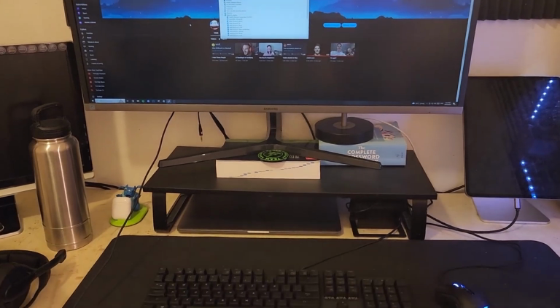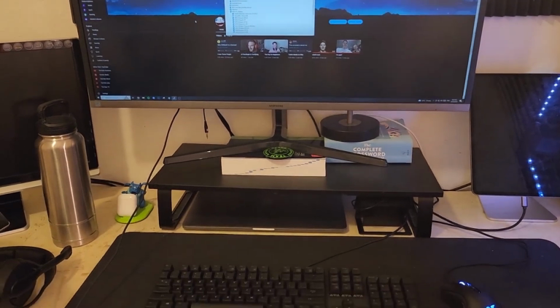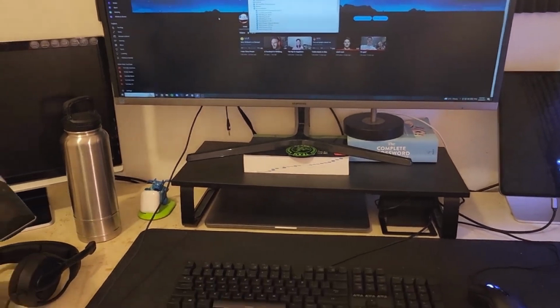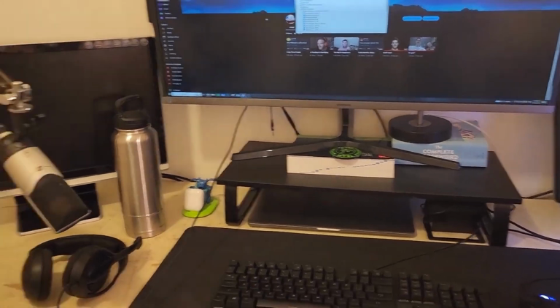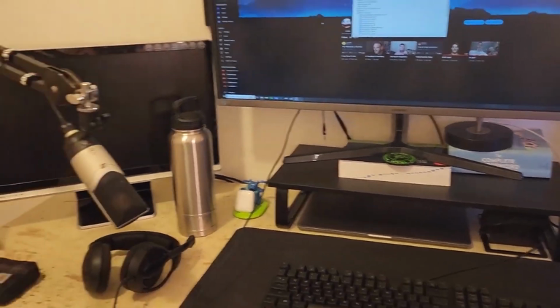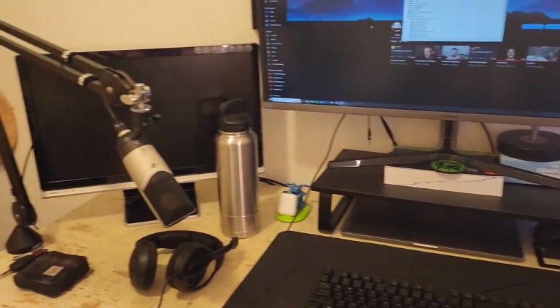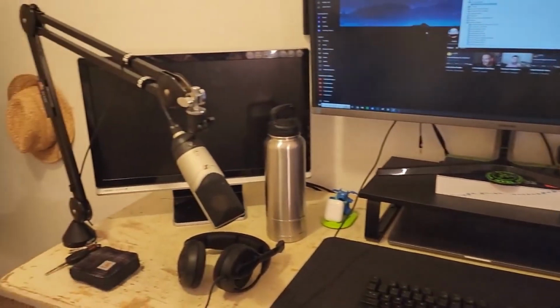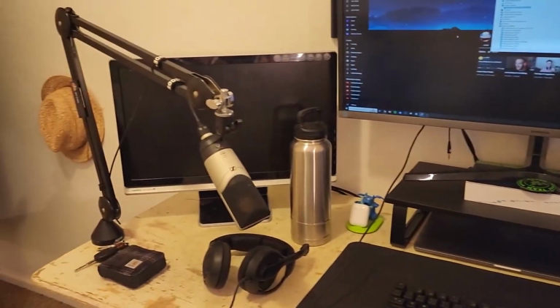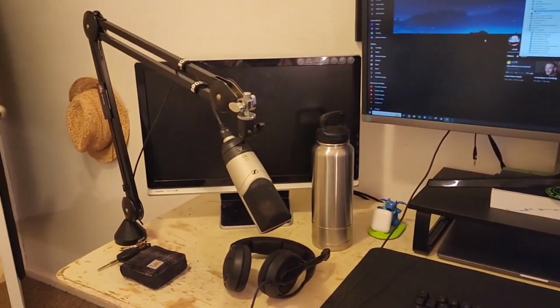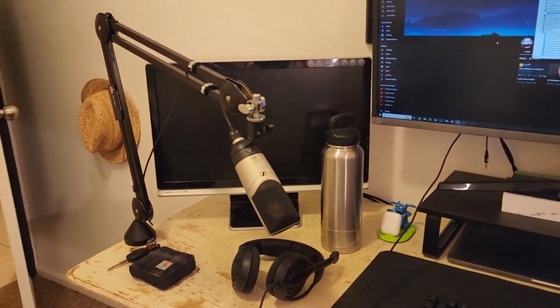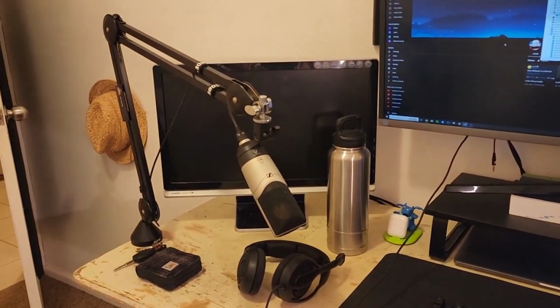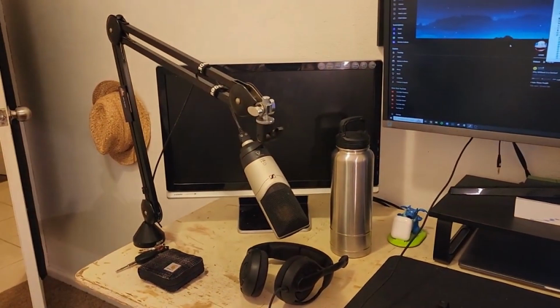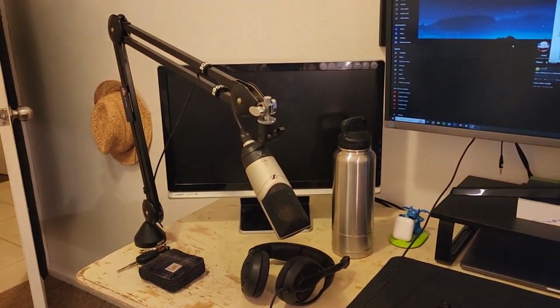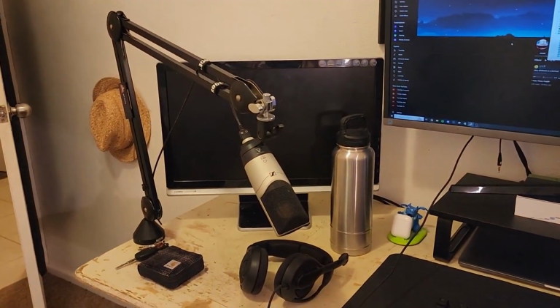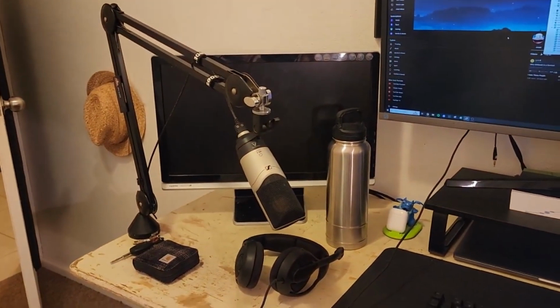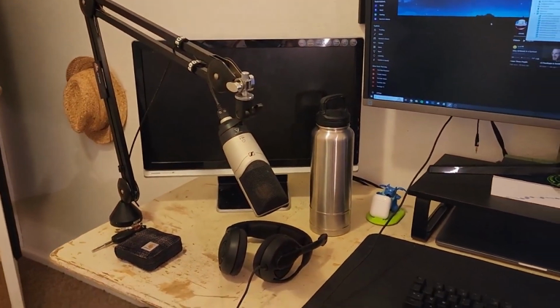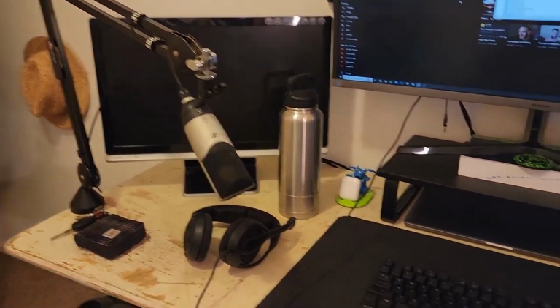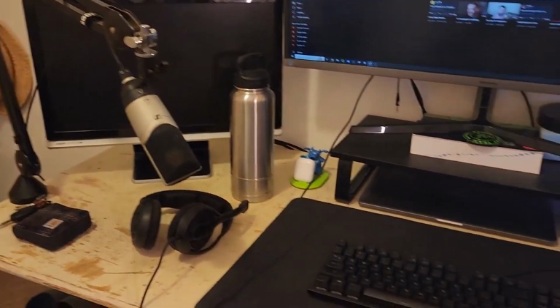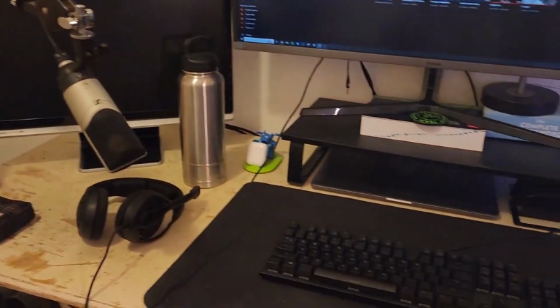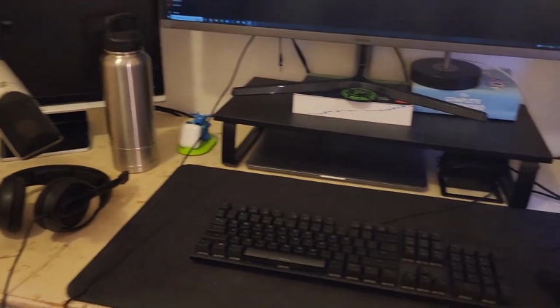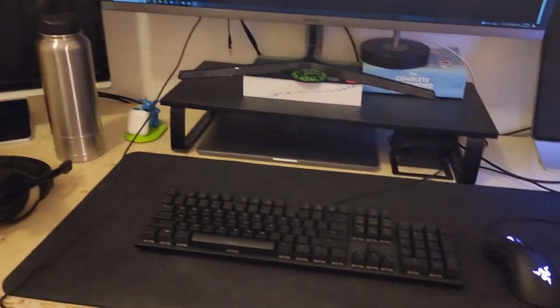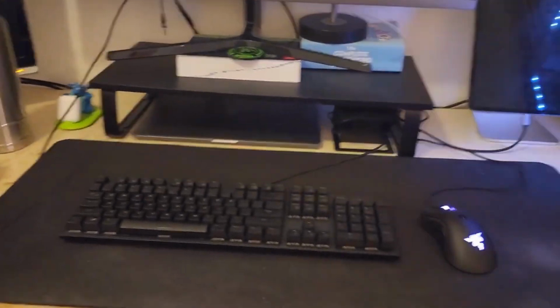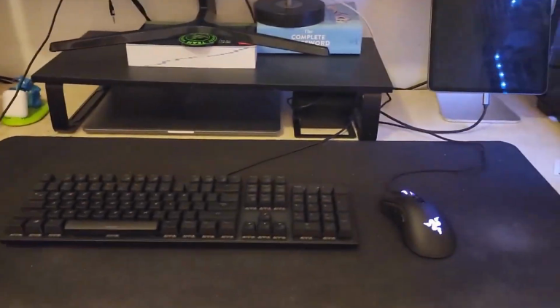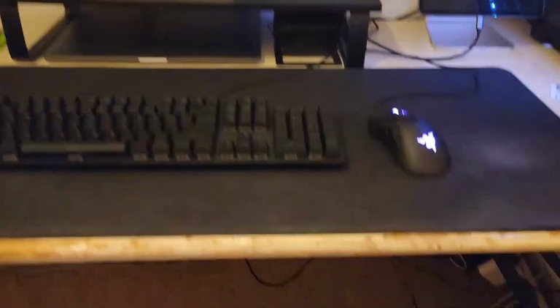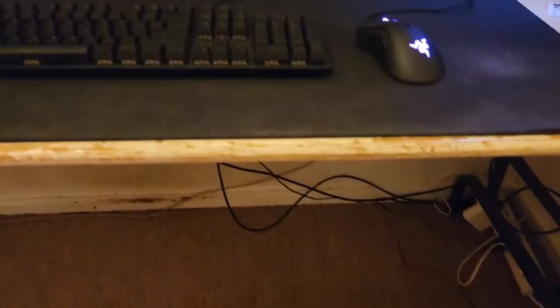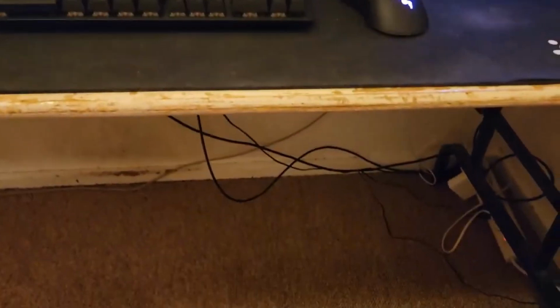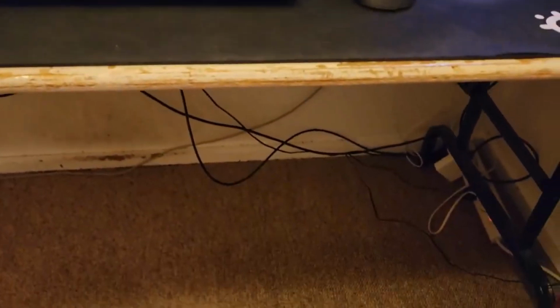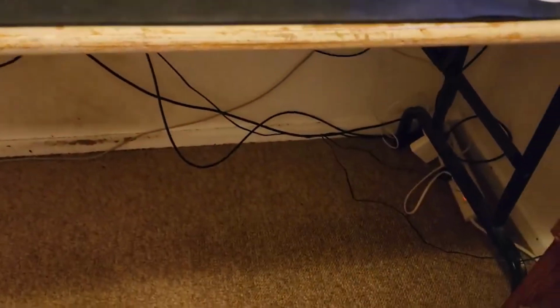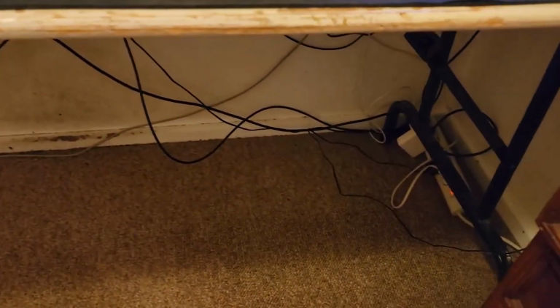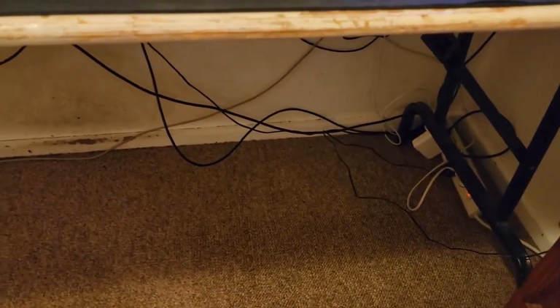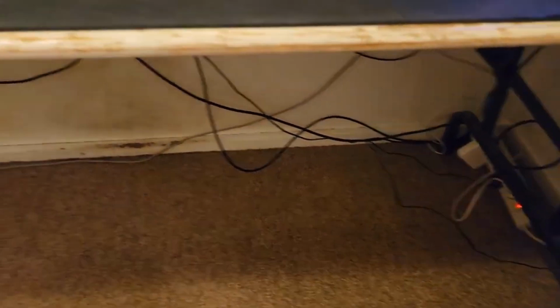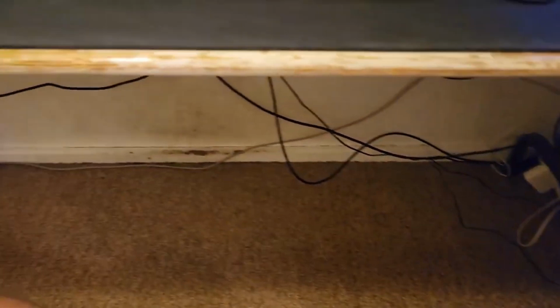I have my laptop down there. This, my second monitor, used to be my old monitor. This whole thing used to be a laptop. Down below, it's pretty bad.